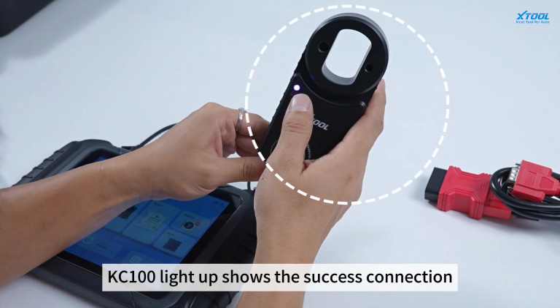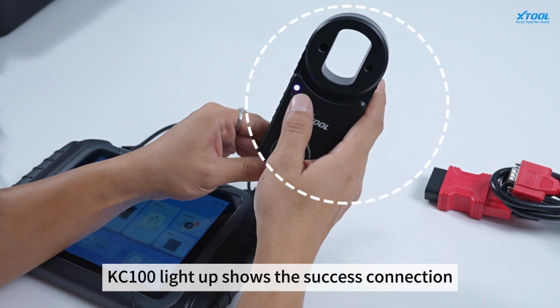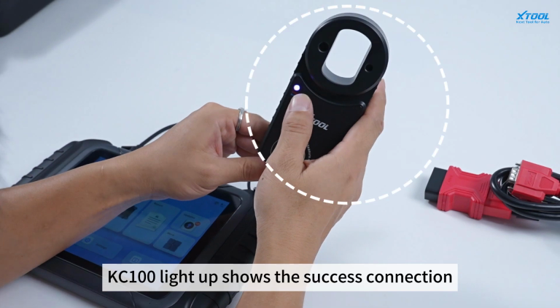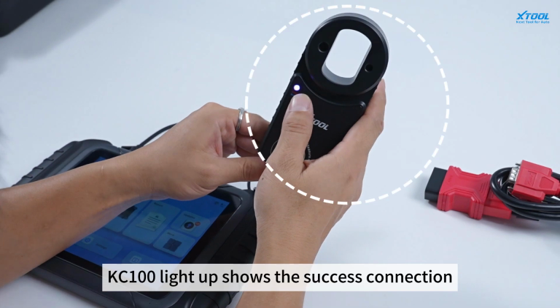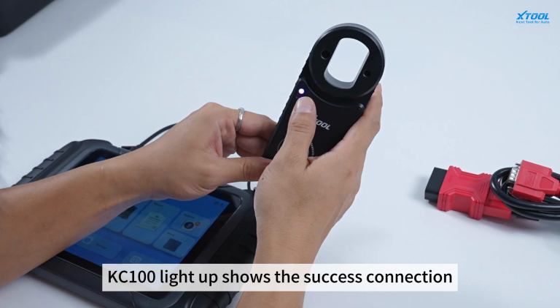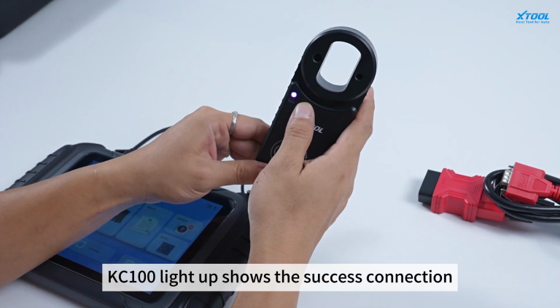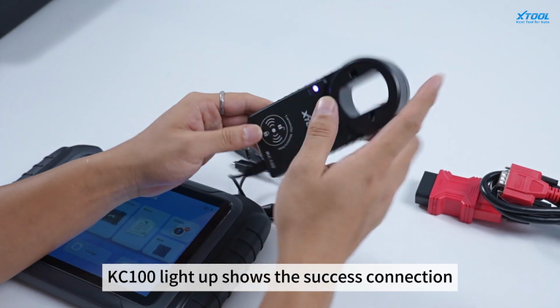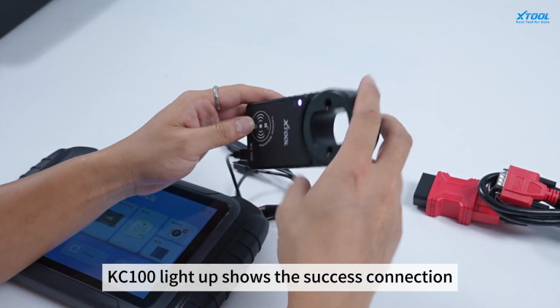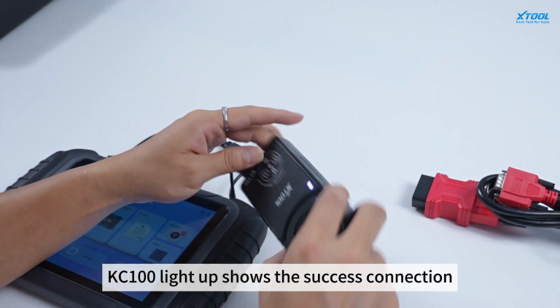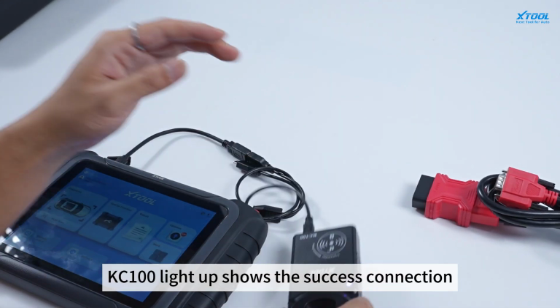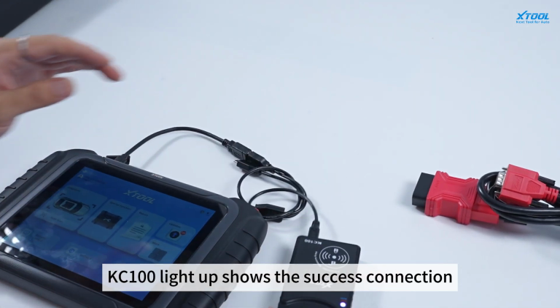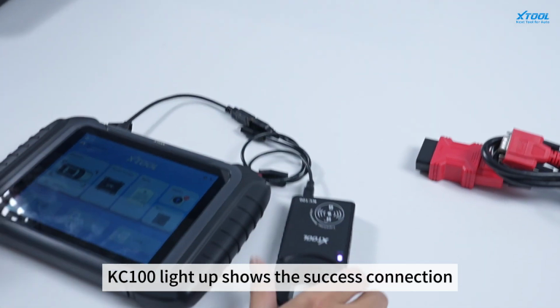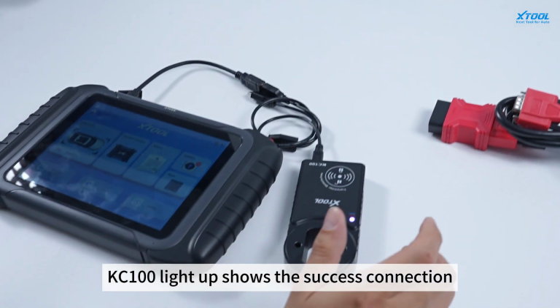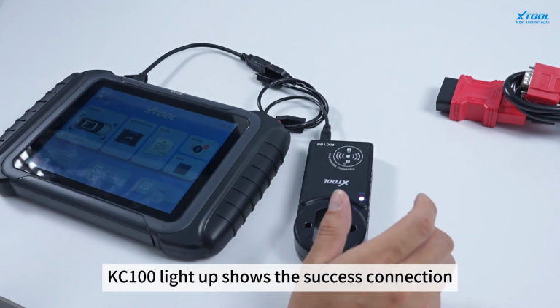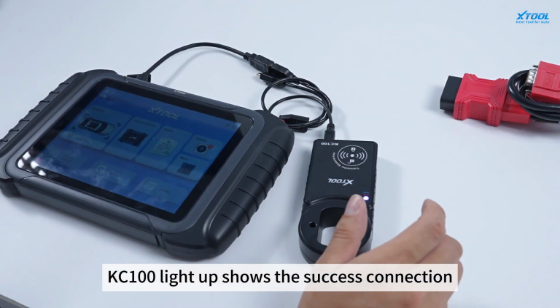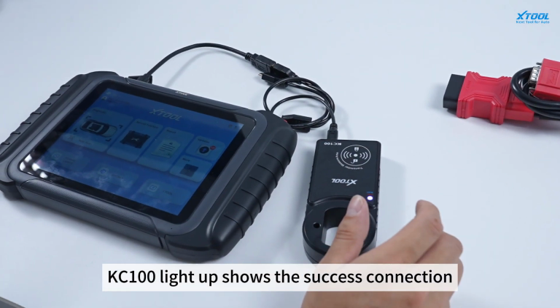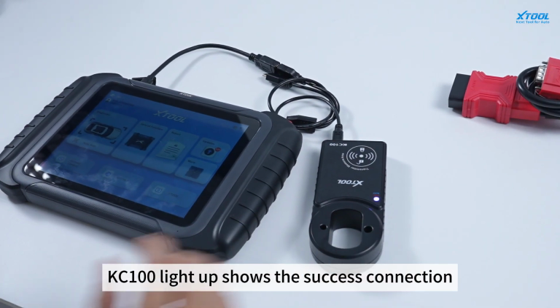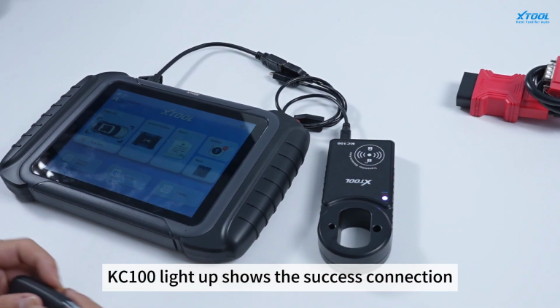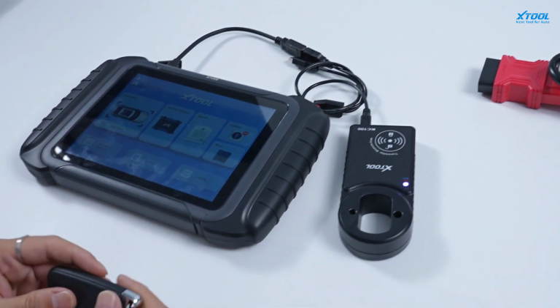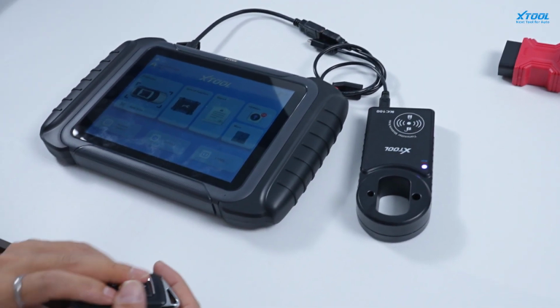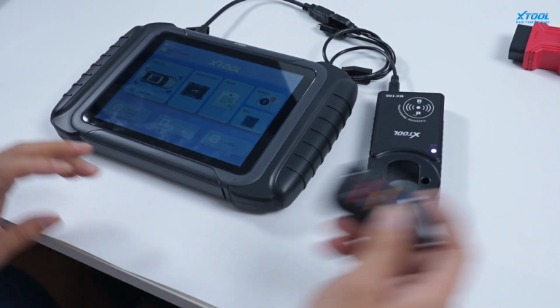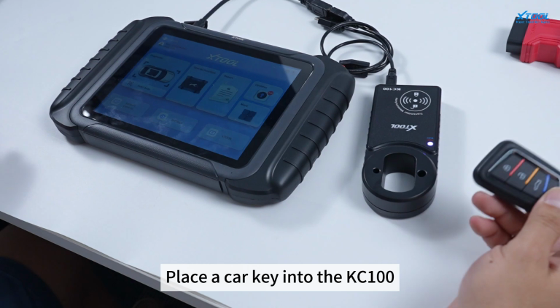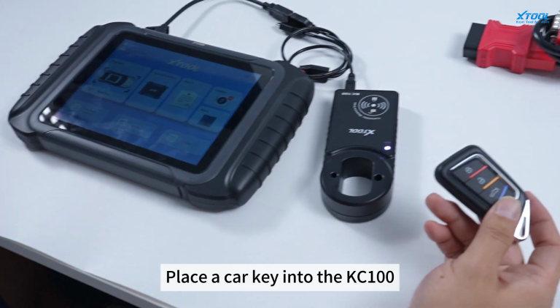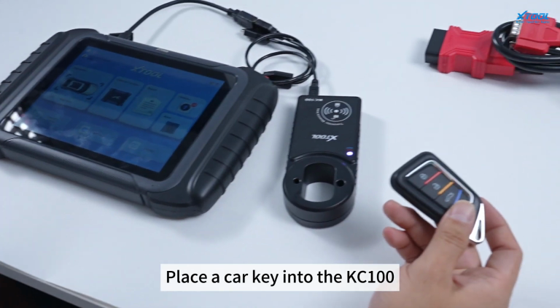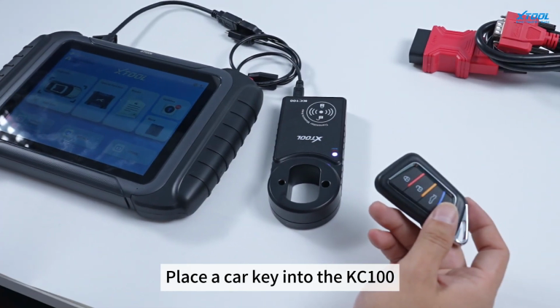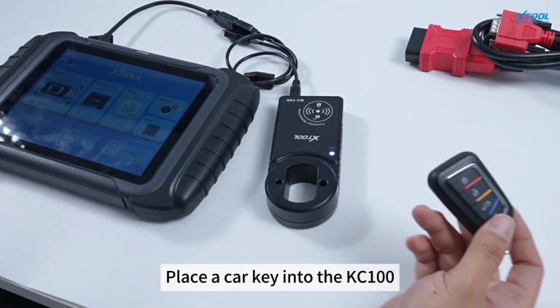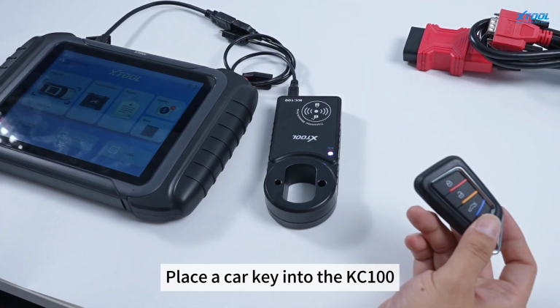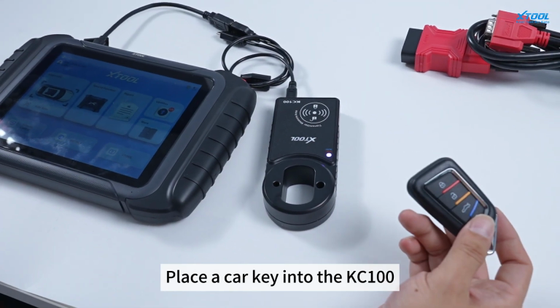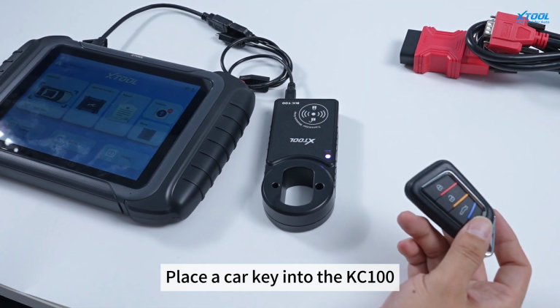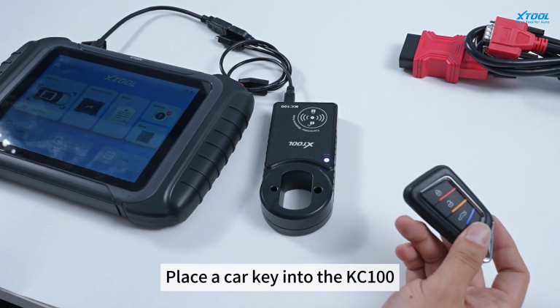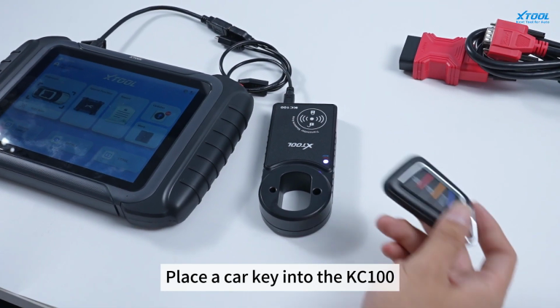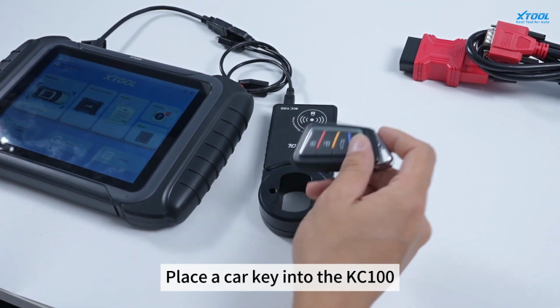The KC100 lighting up shows a successful connection. Place a car key into the KC100.